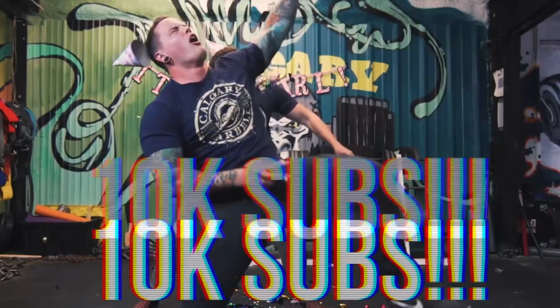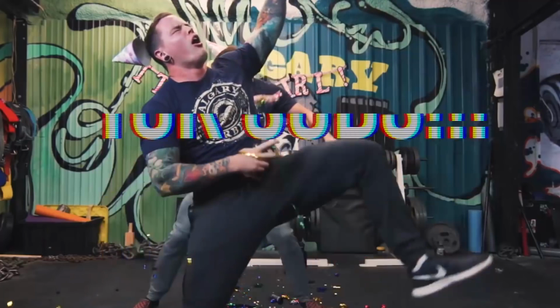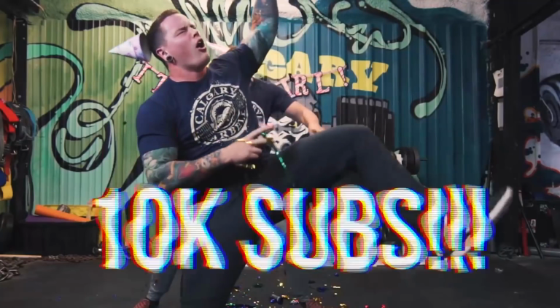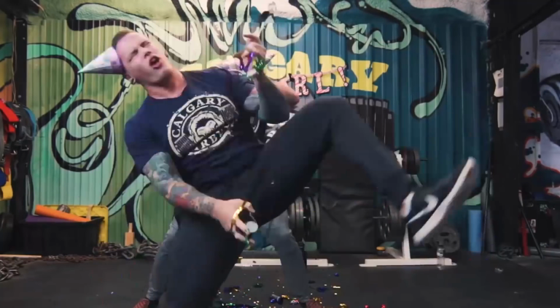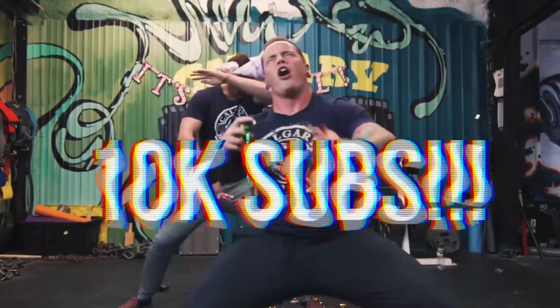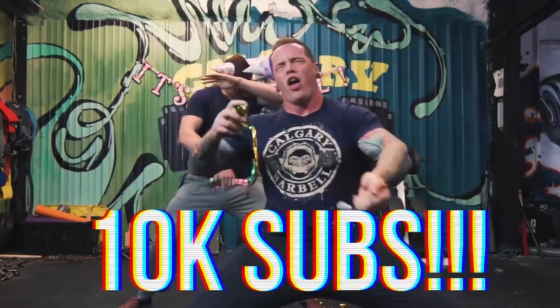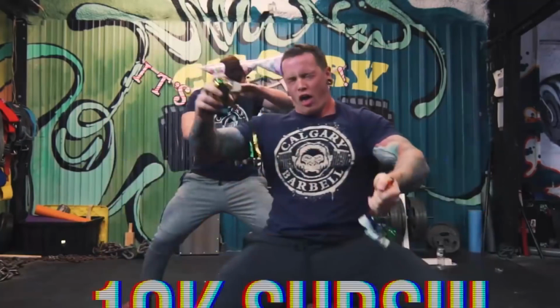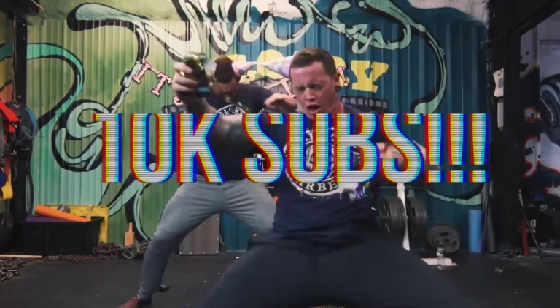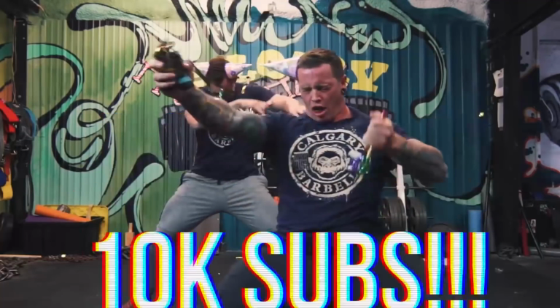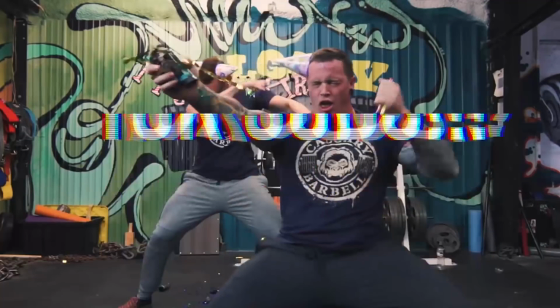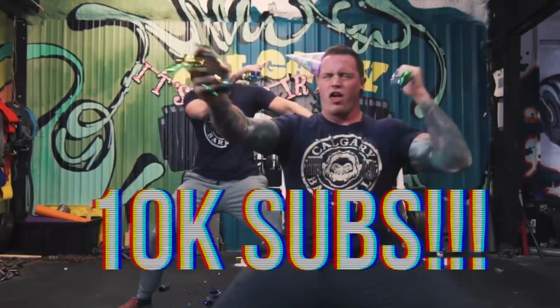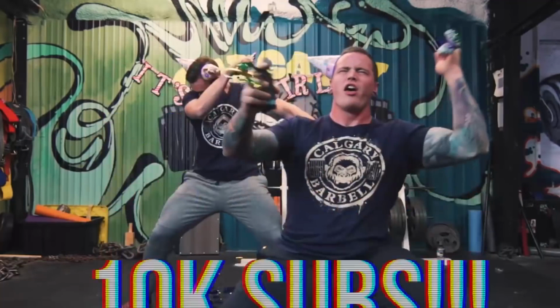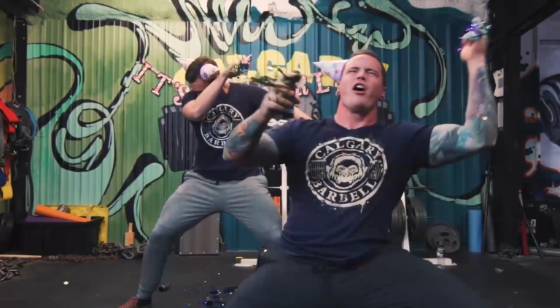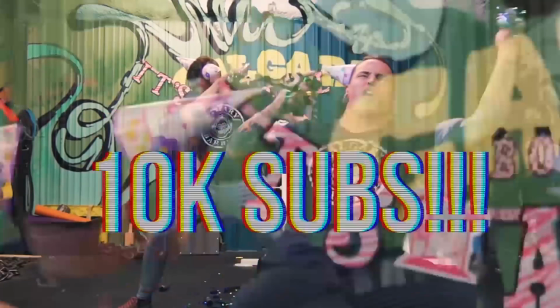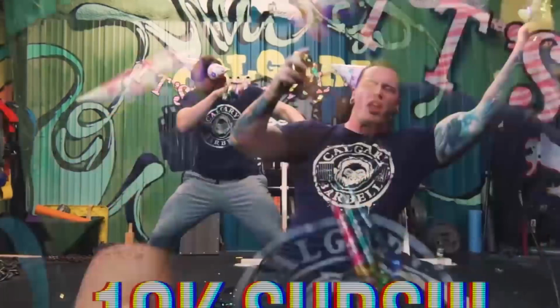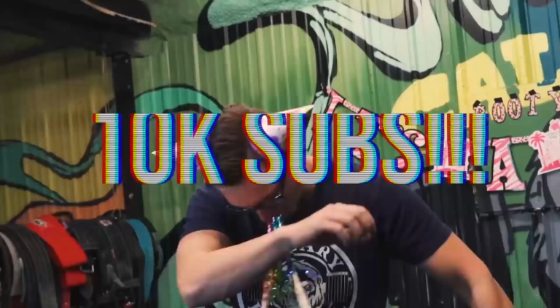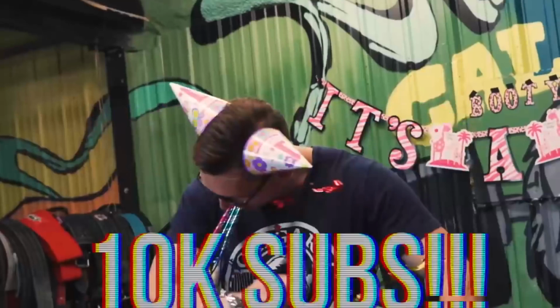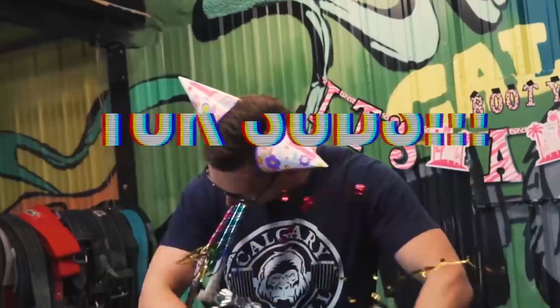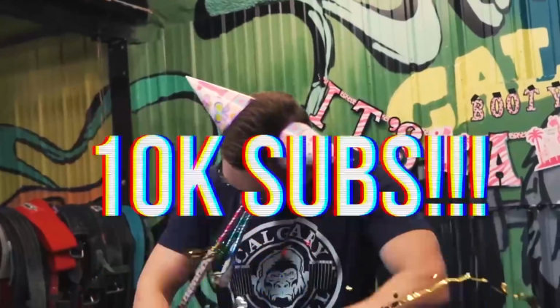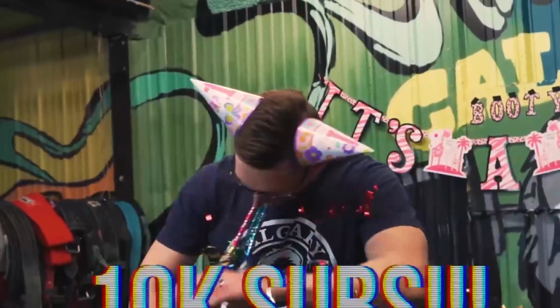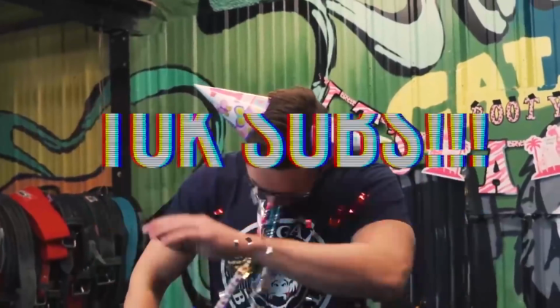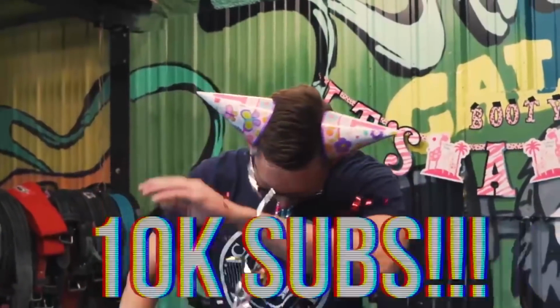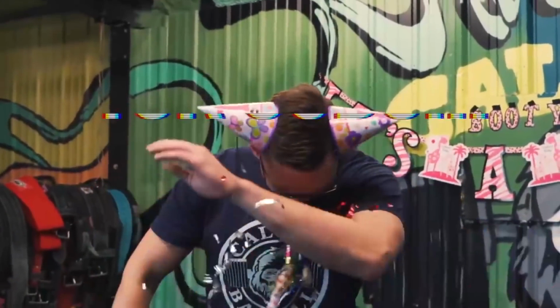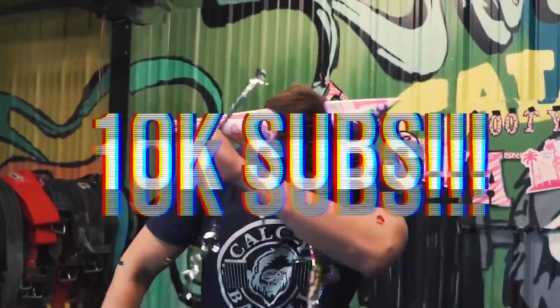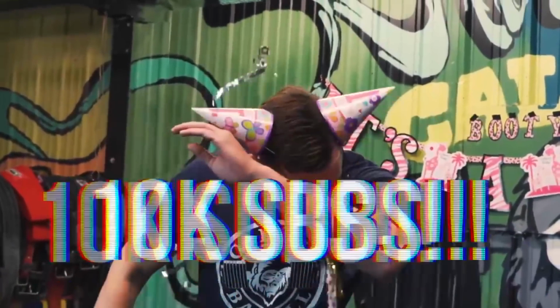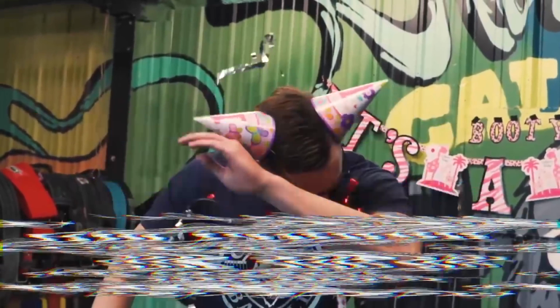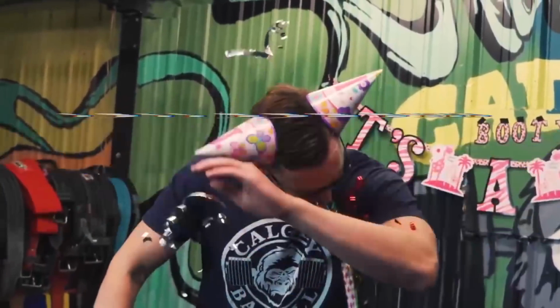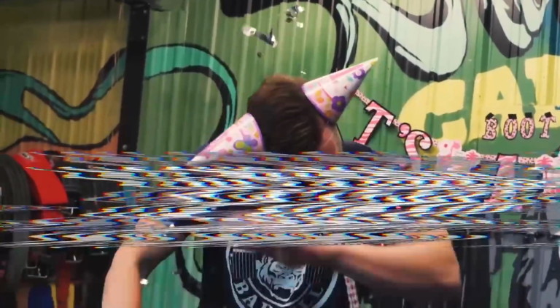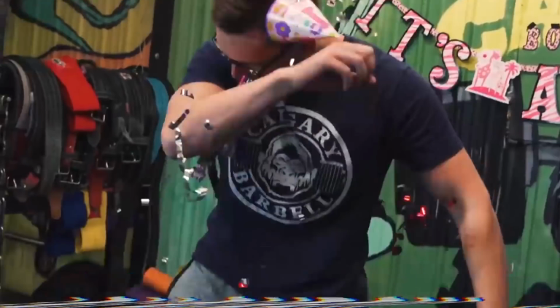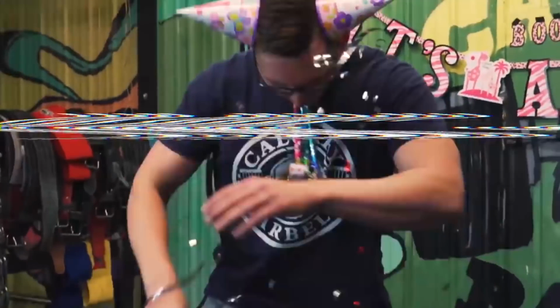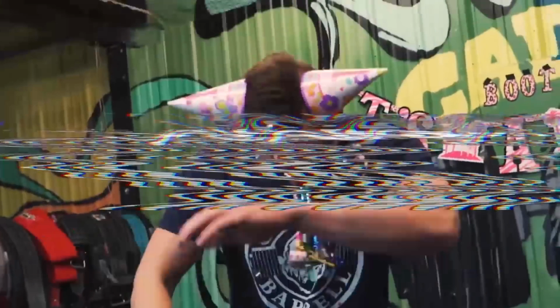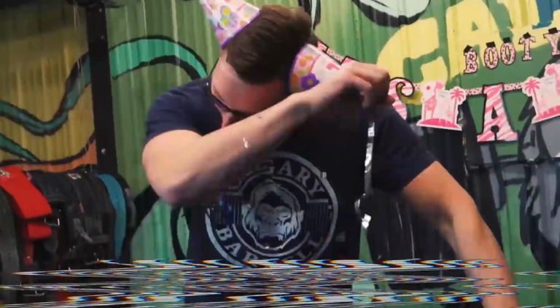Make sure to subscribe to Calgary Barbell, and also like this video and subscribe to my channel. Peace.